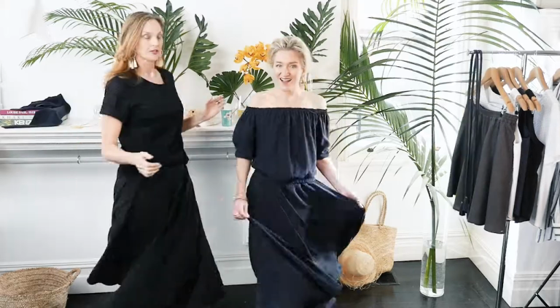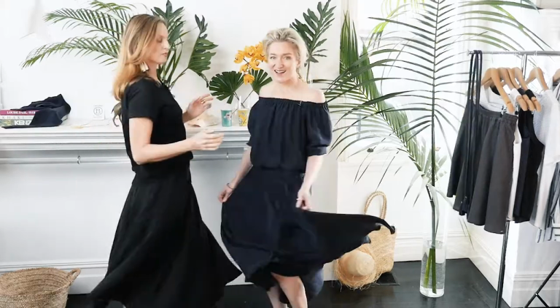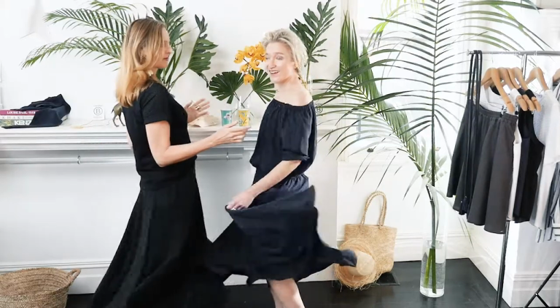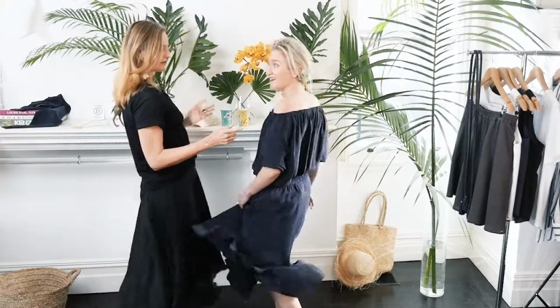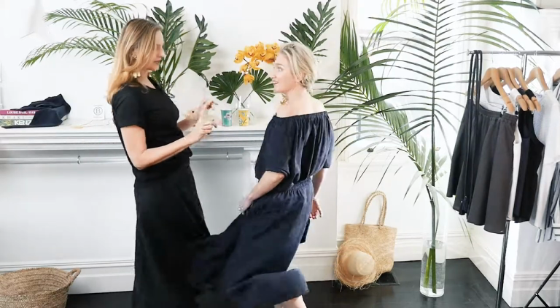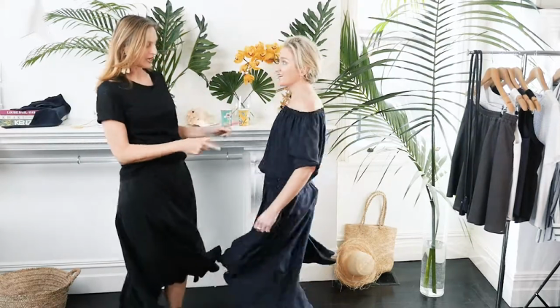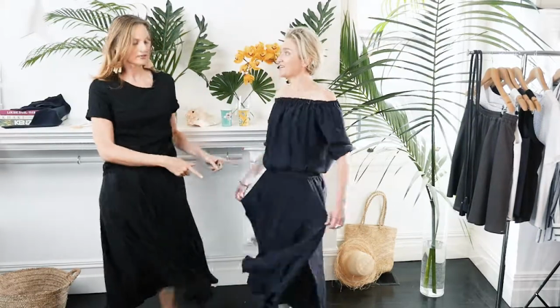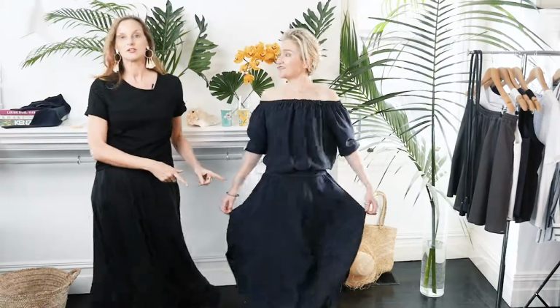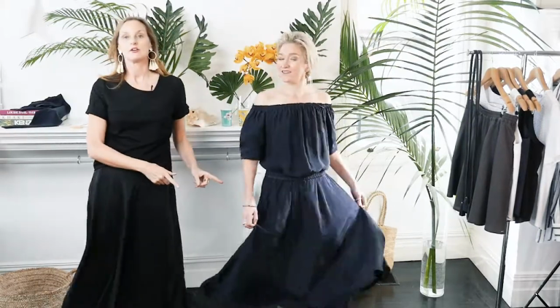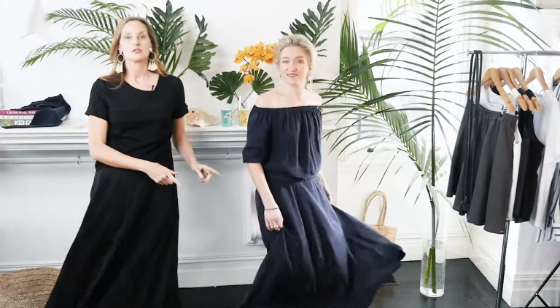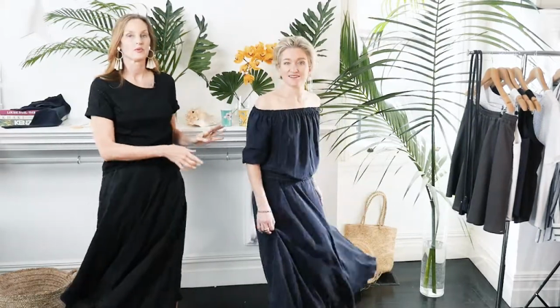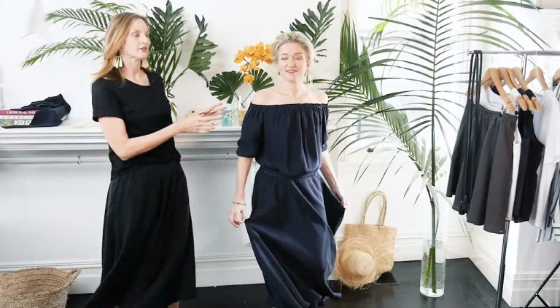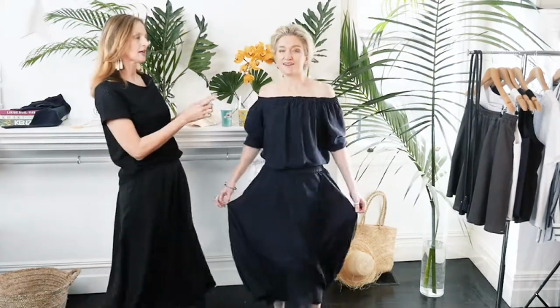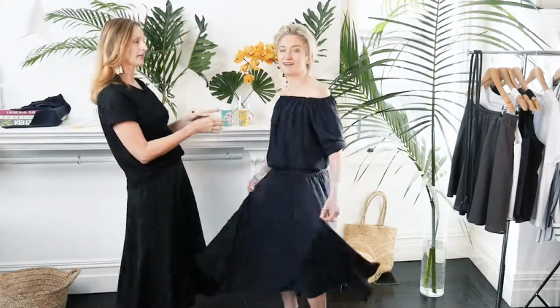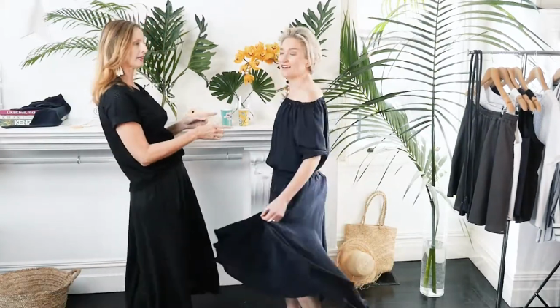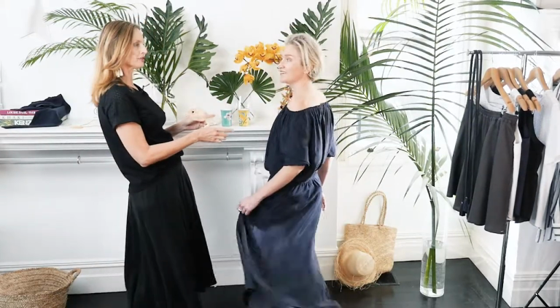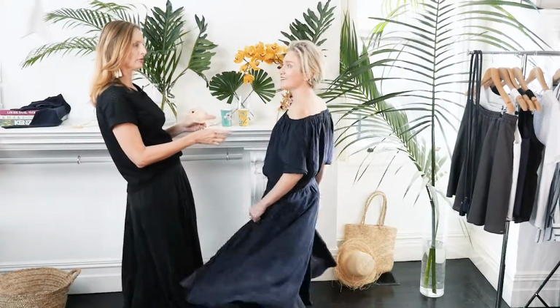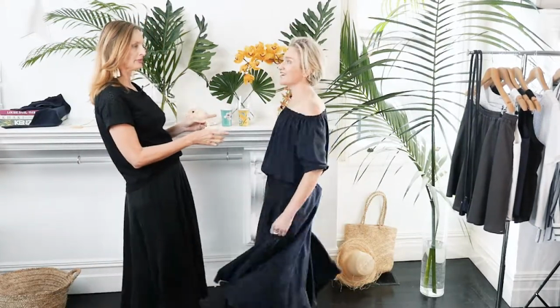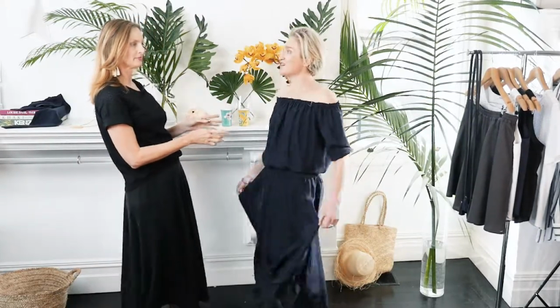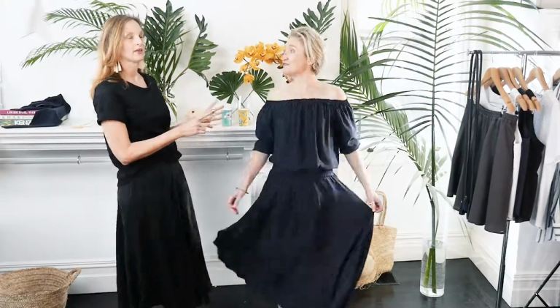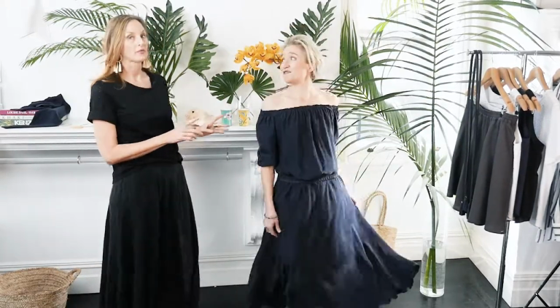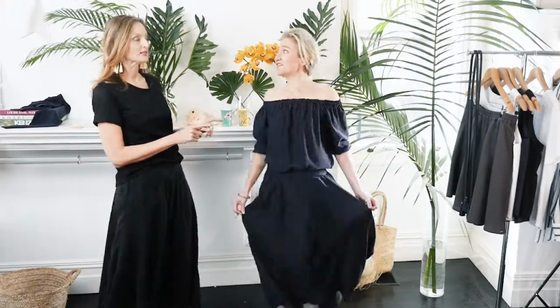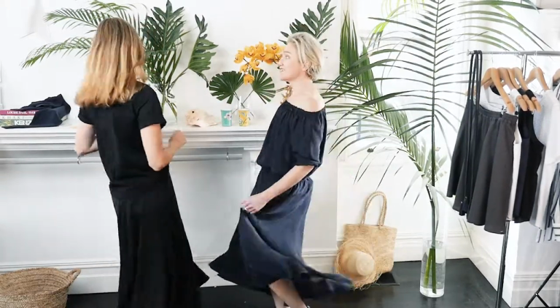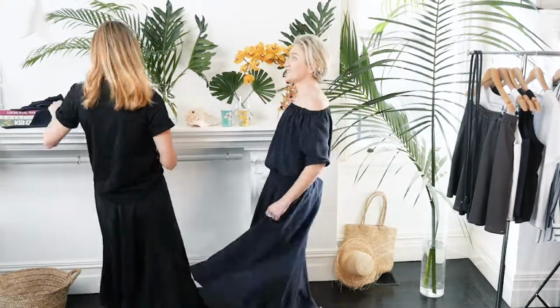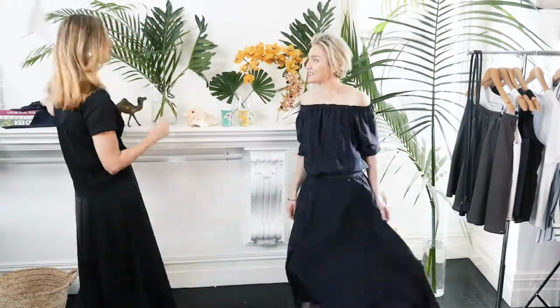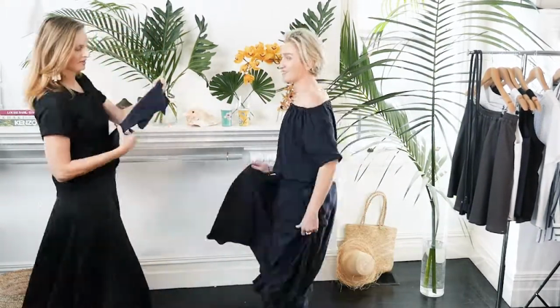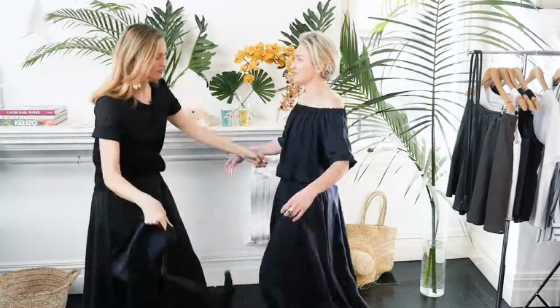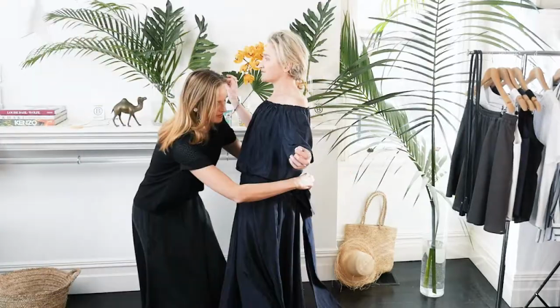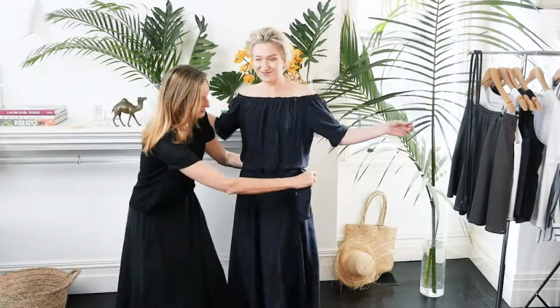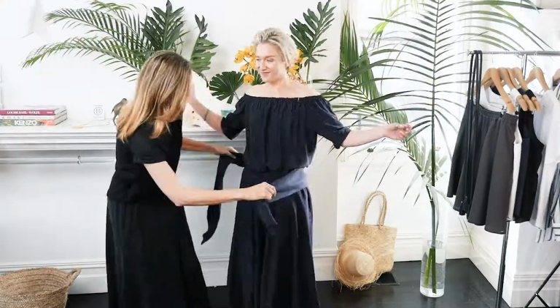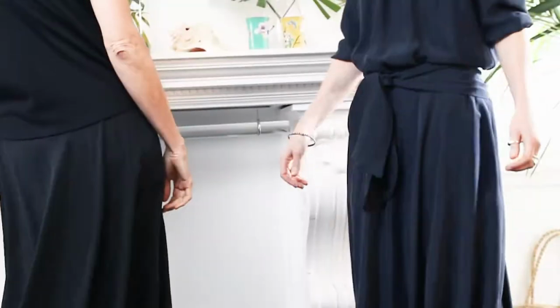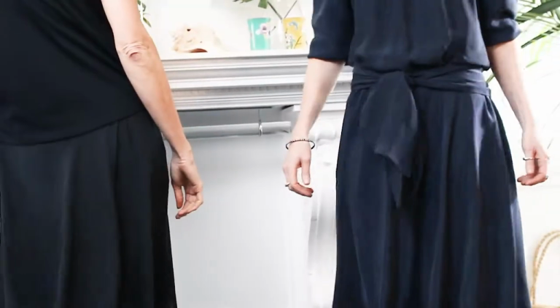Sof is wearing the Kali skirt with the Cartagena top. And we're going to sash it up now. Ta-da.